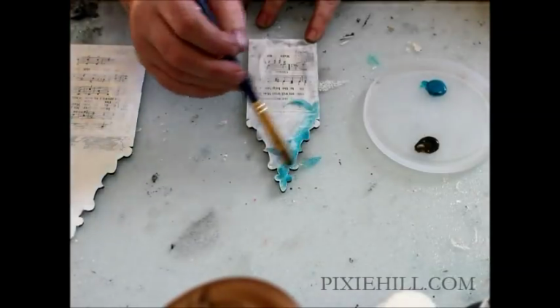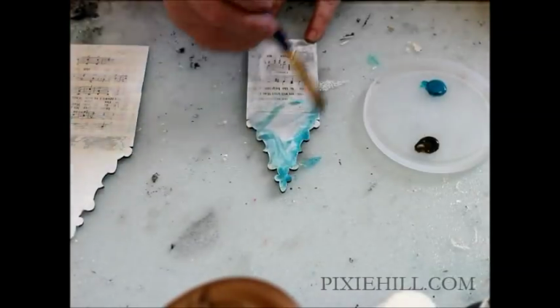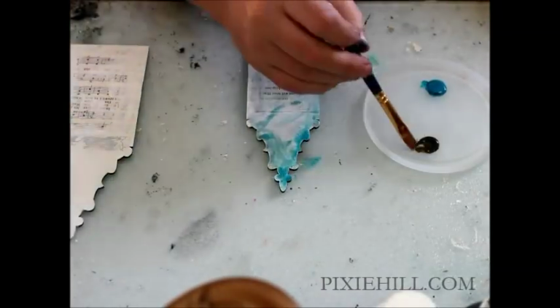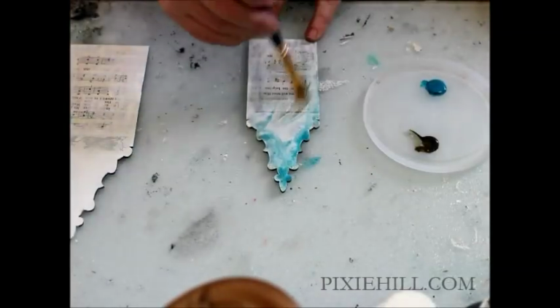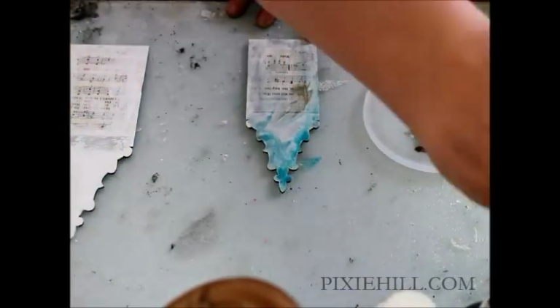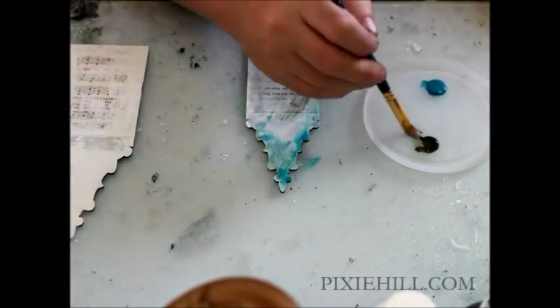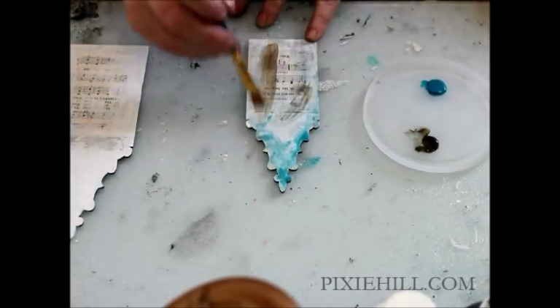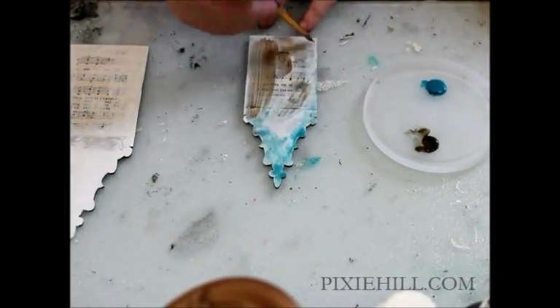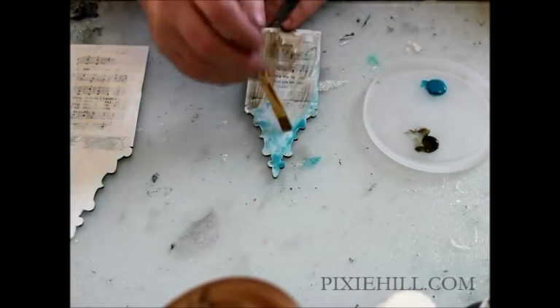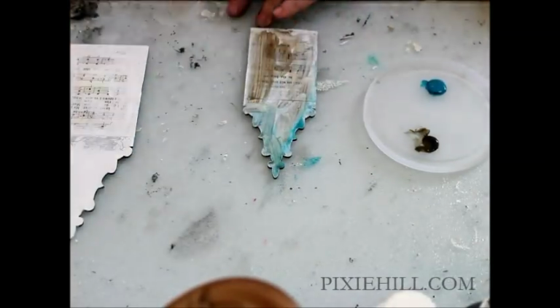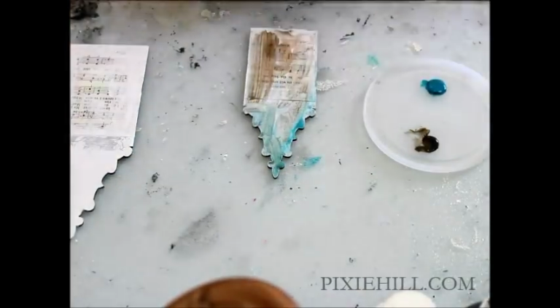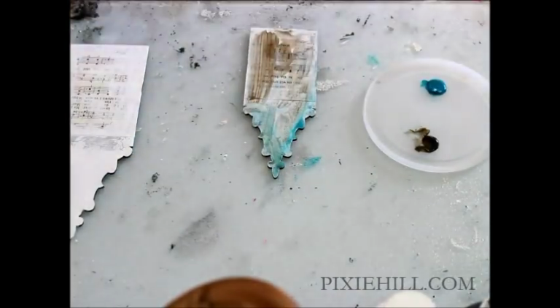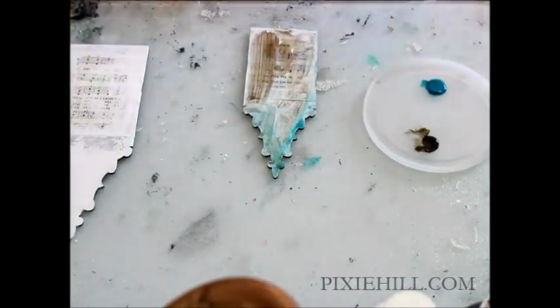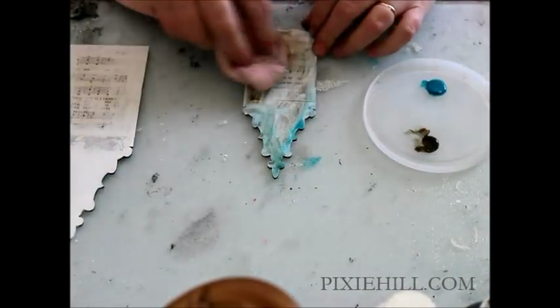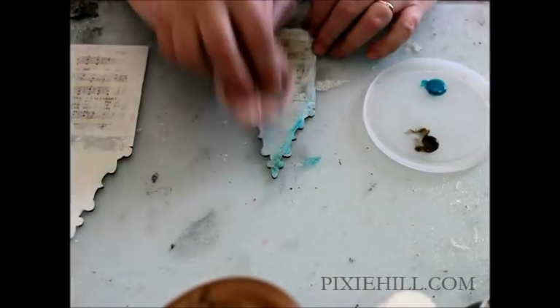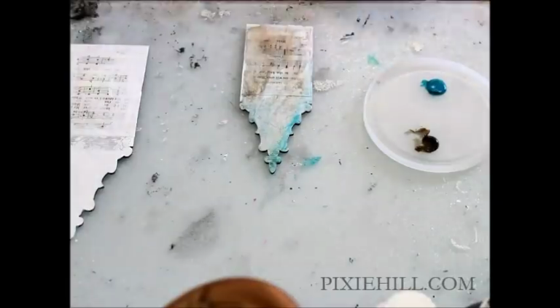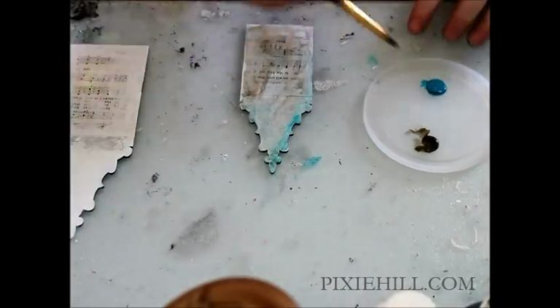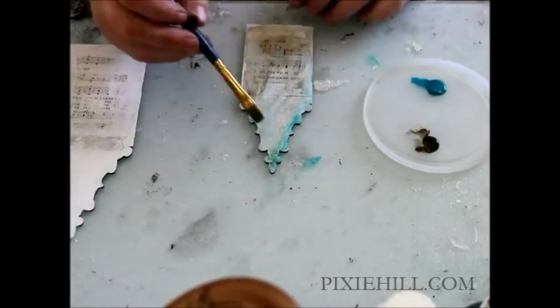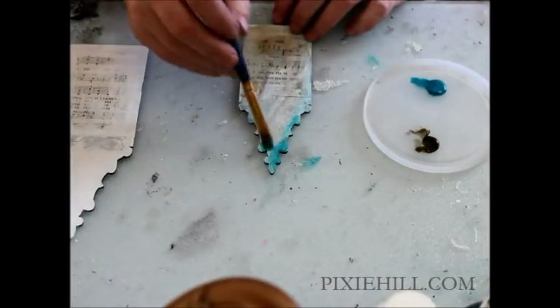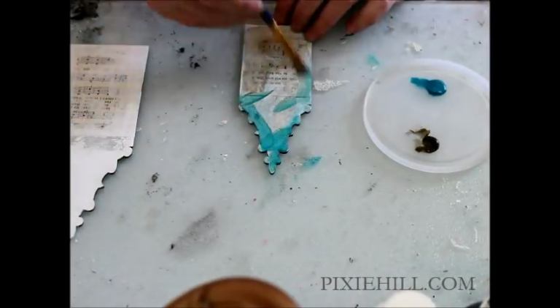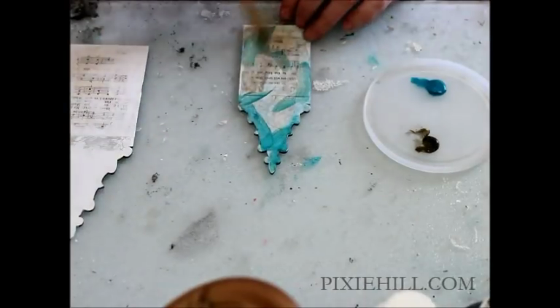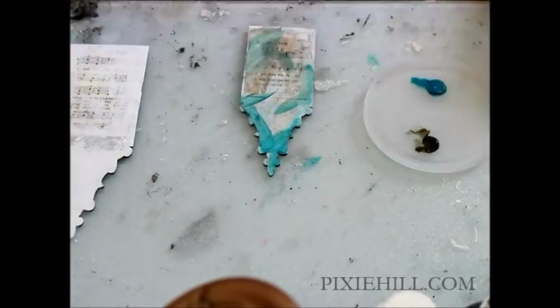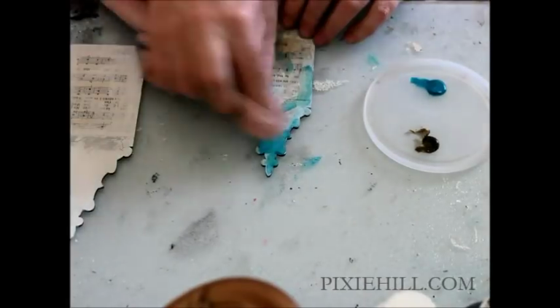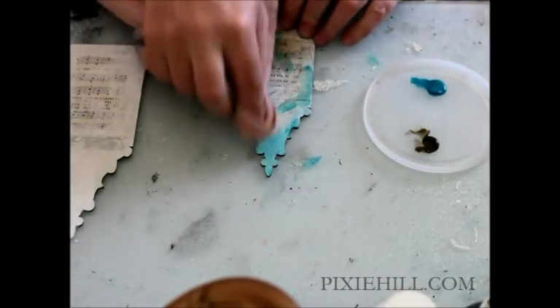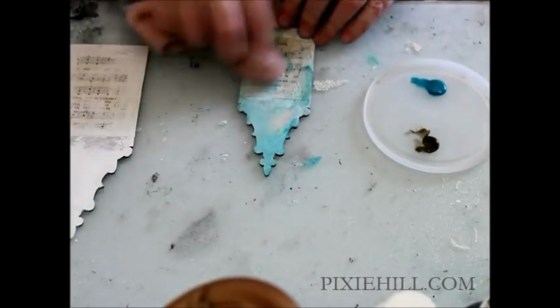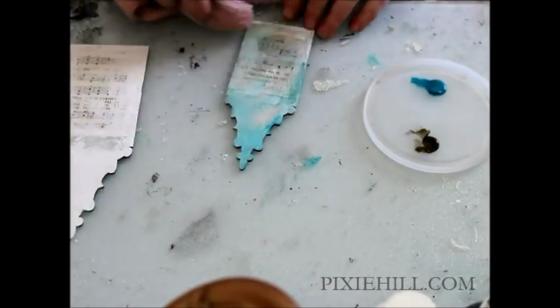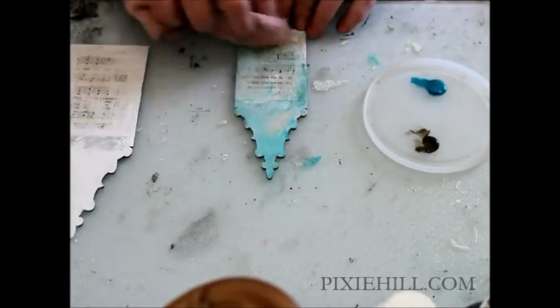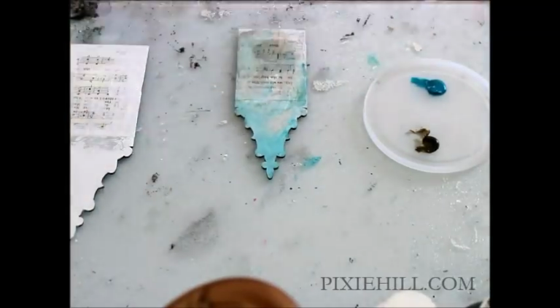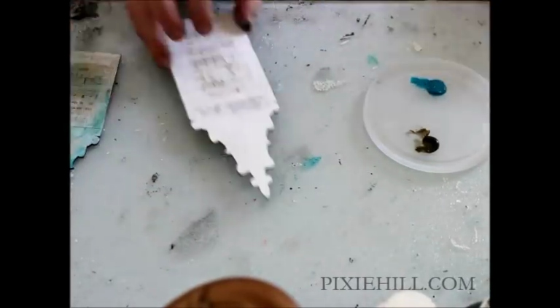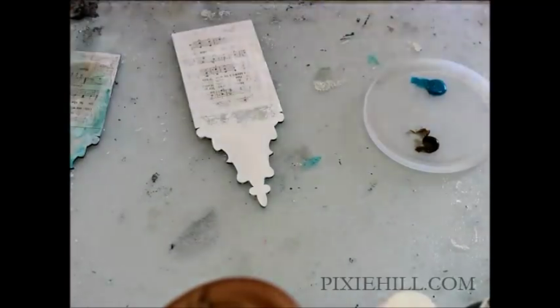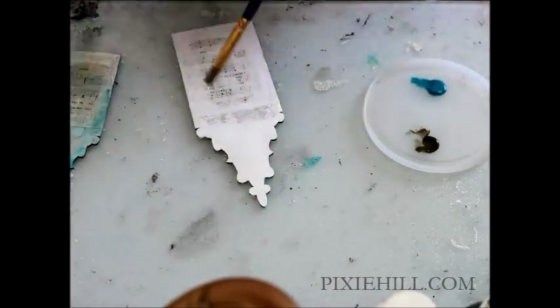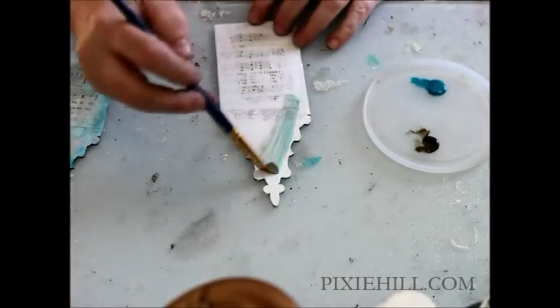The prepared bases get a splash of color. Then the two elements are glued together.